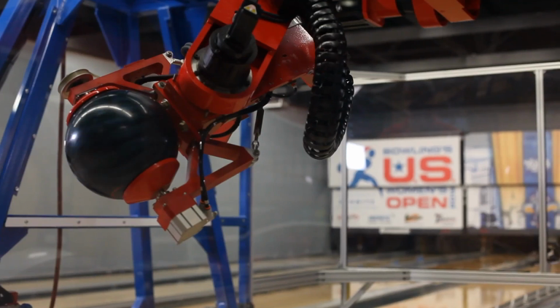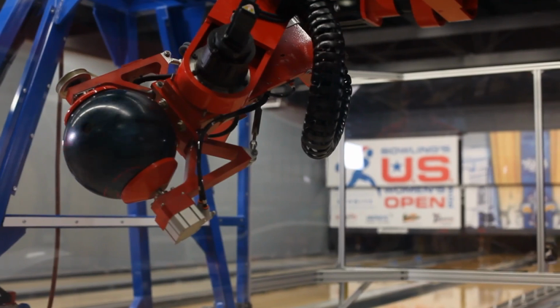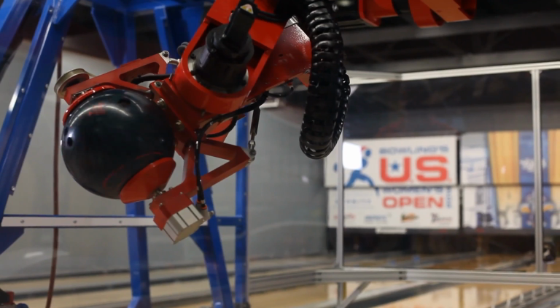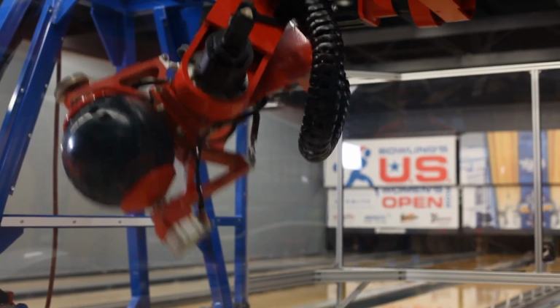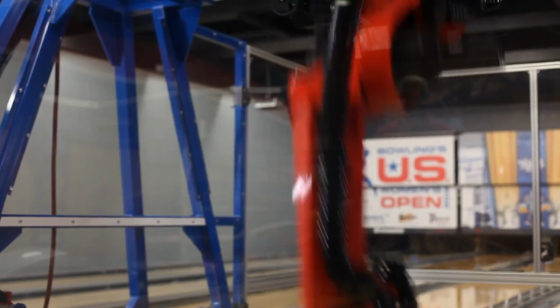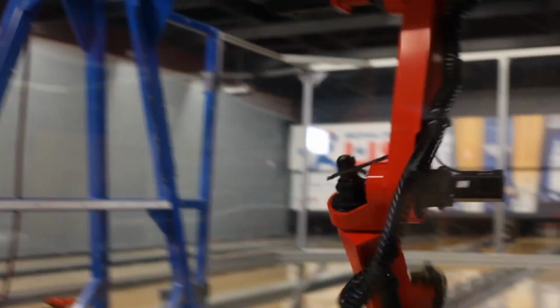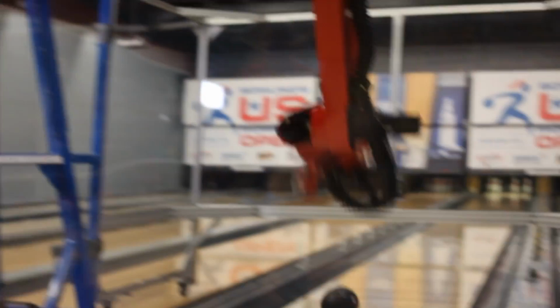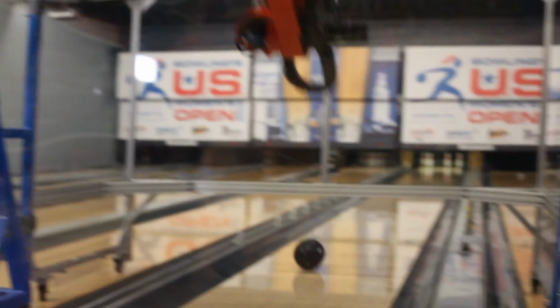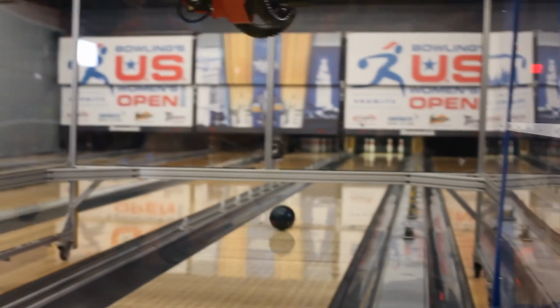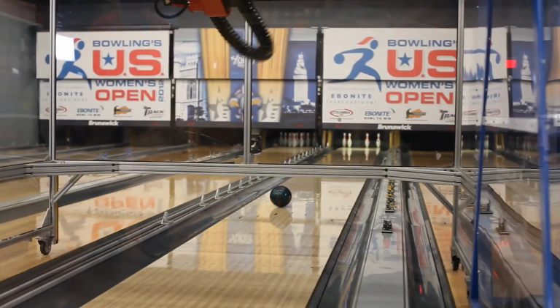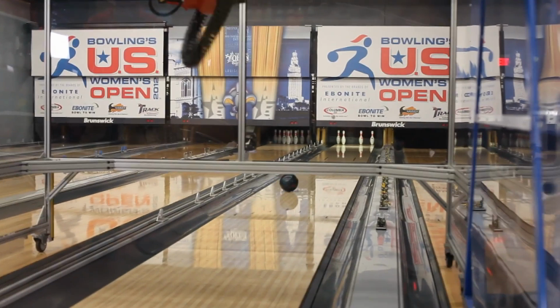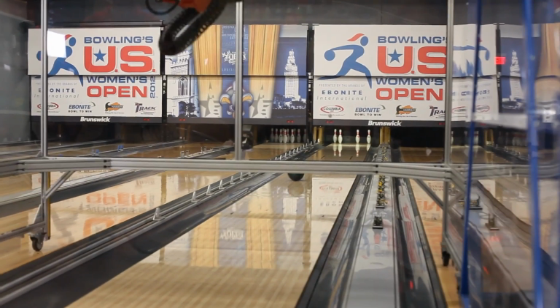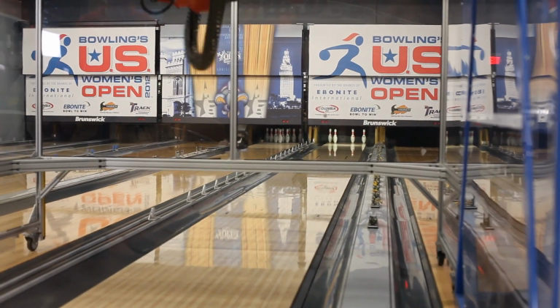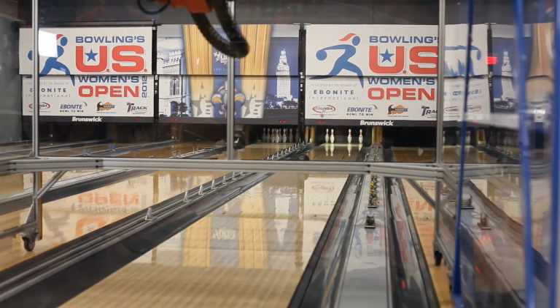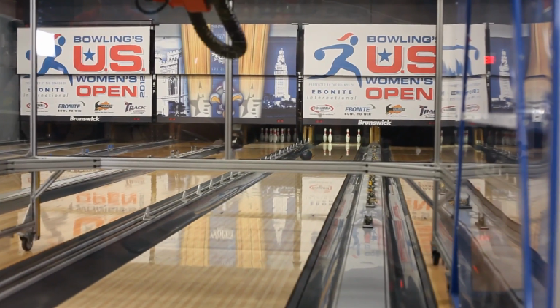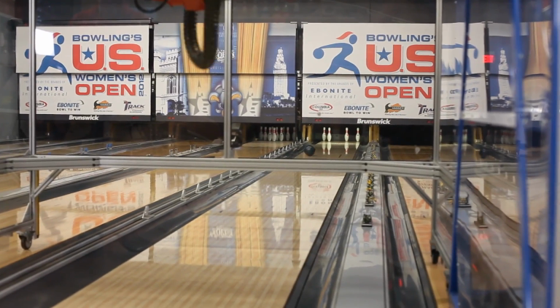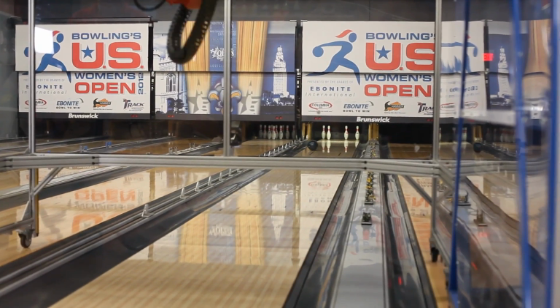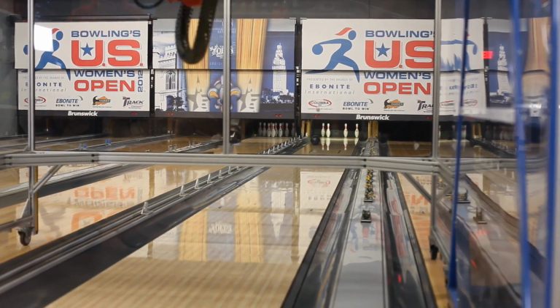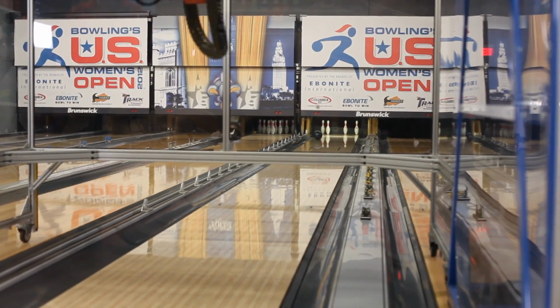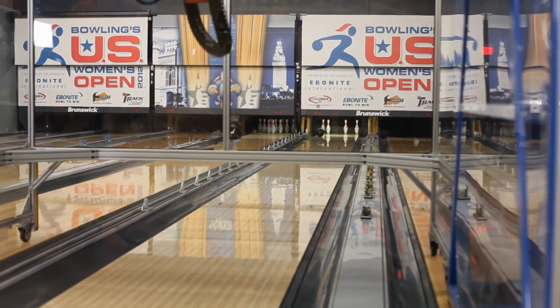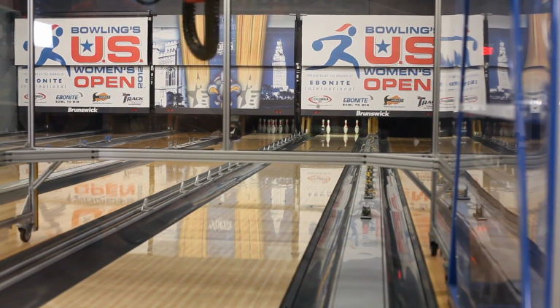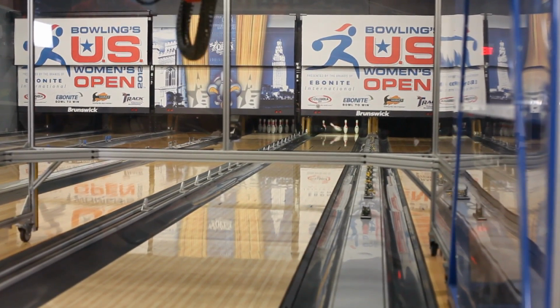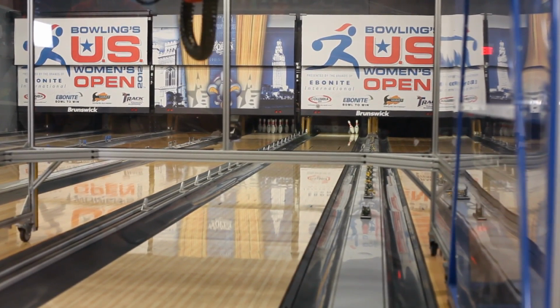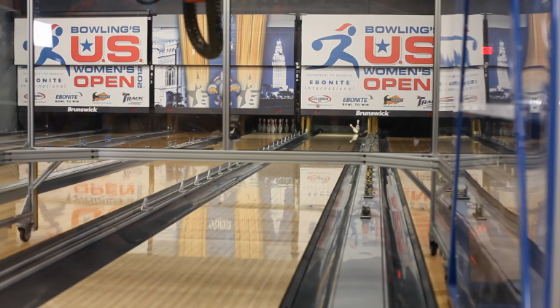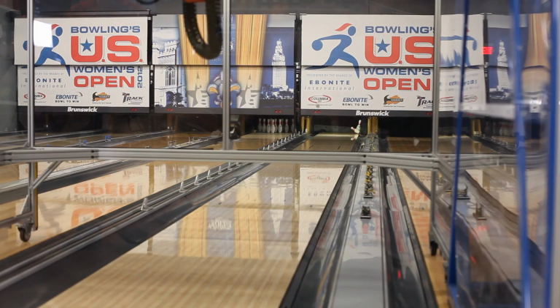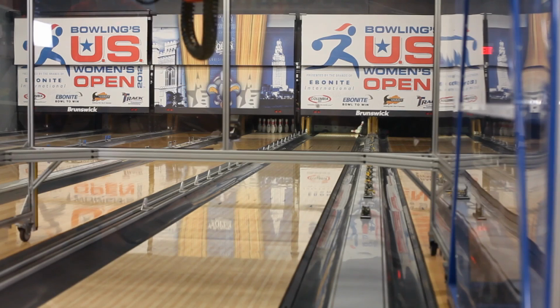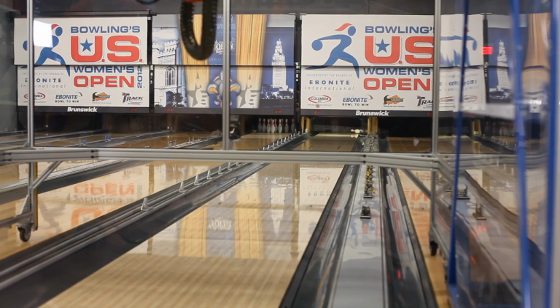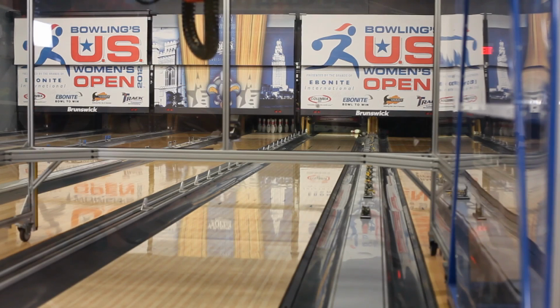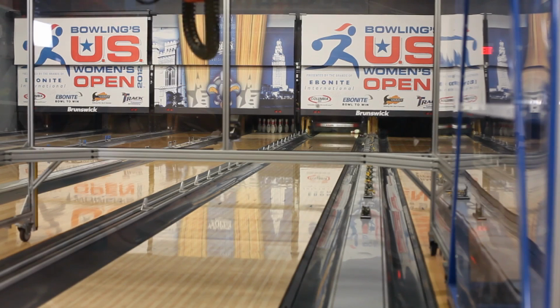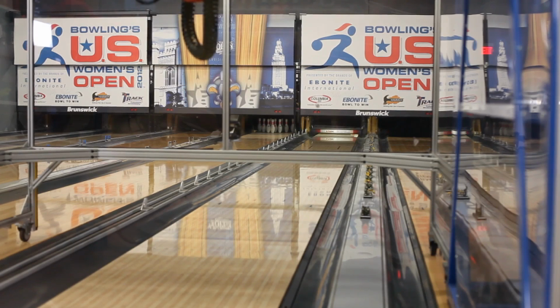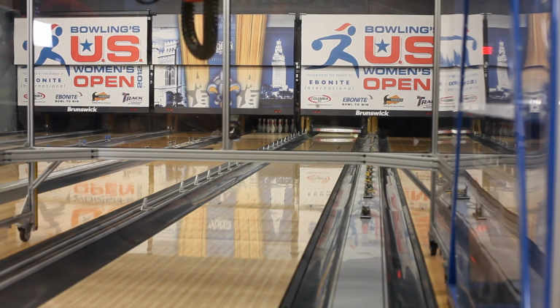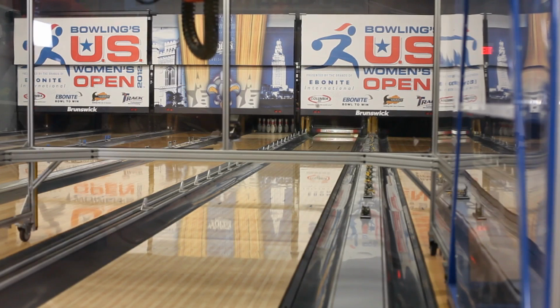Engineering the perfect toss to boost your bowling score. I'm Josh Lebowitz reporting.